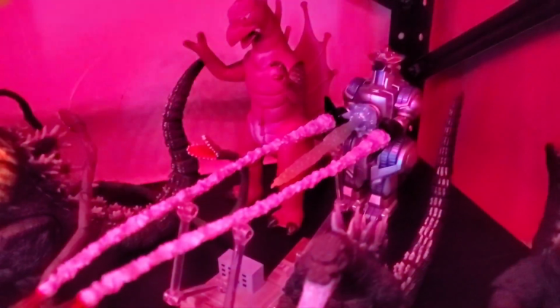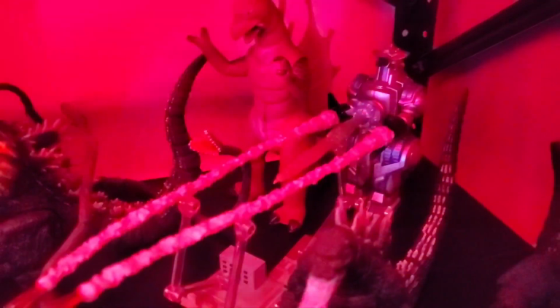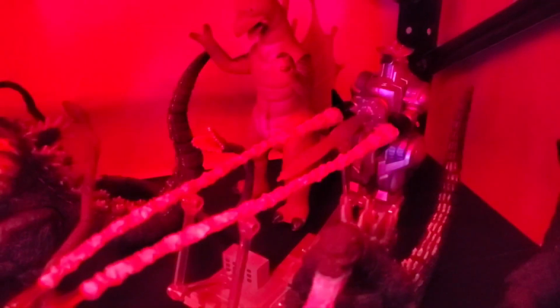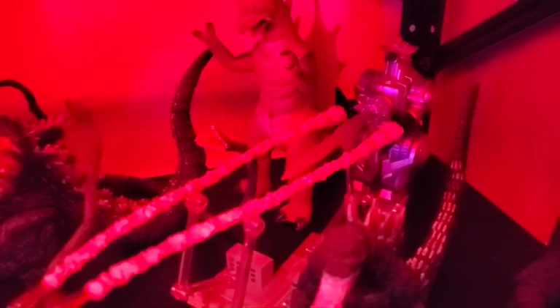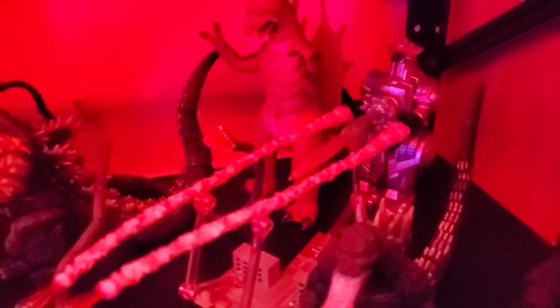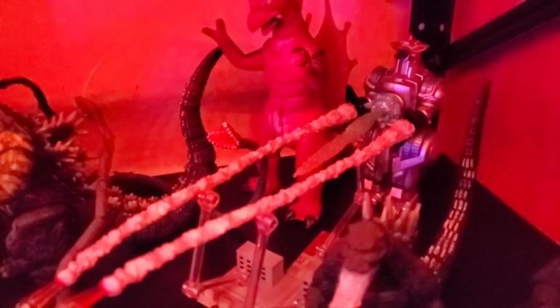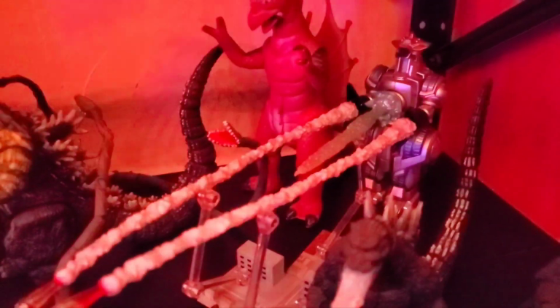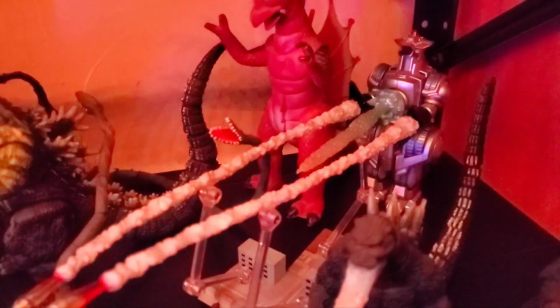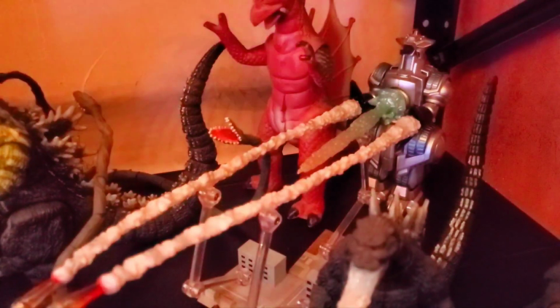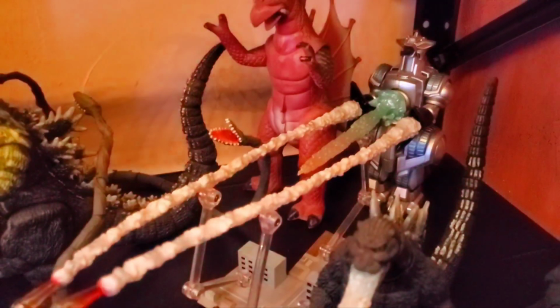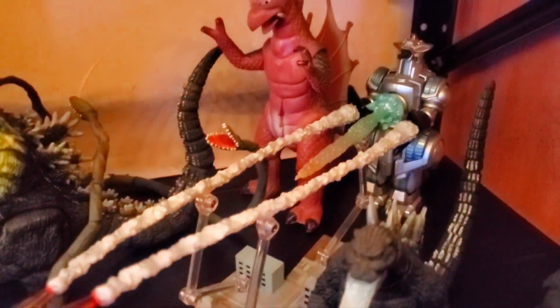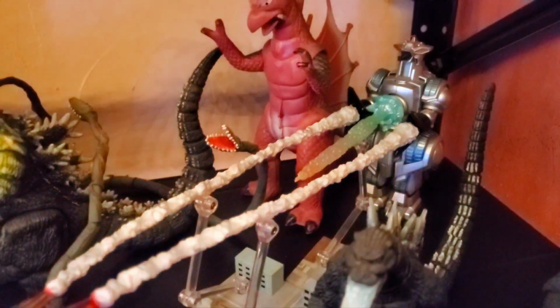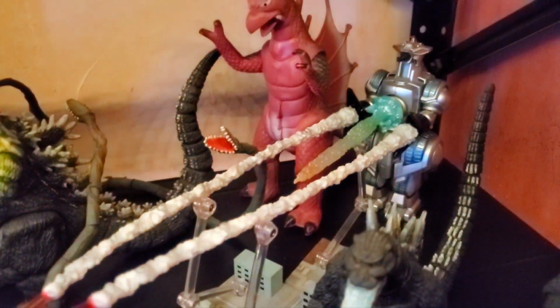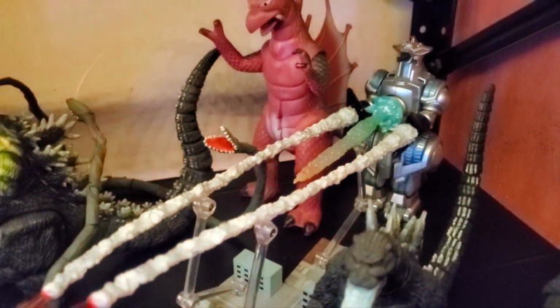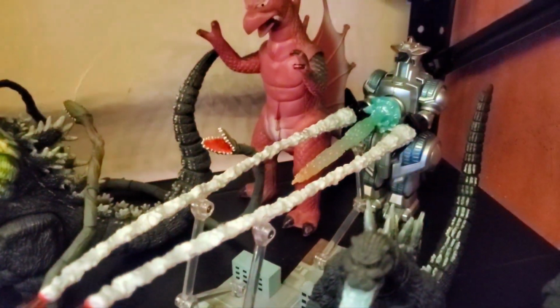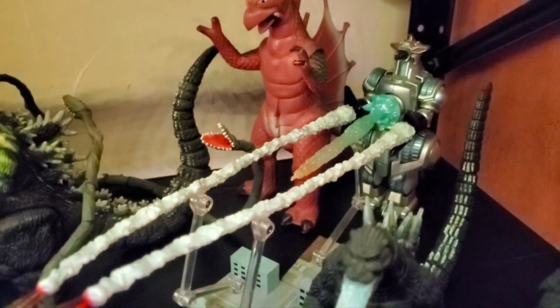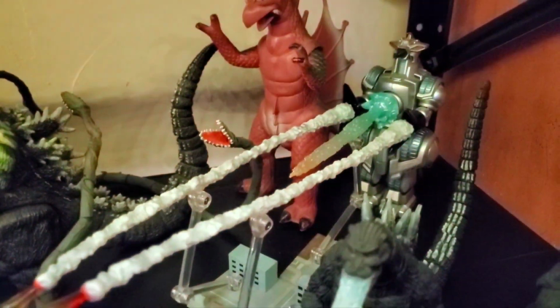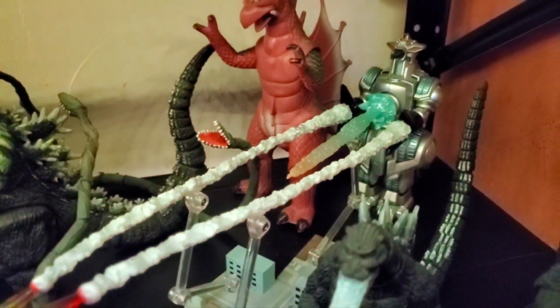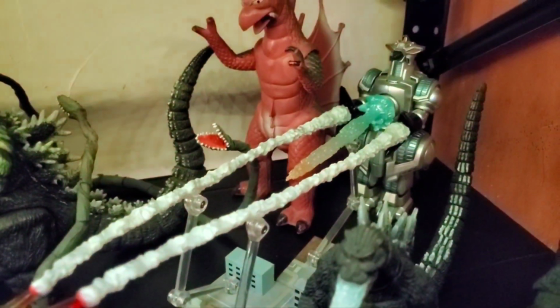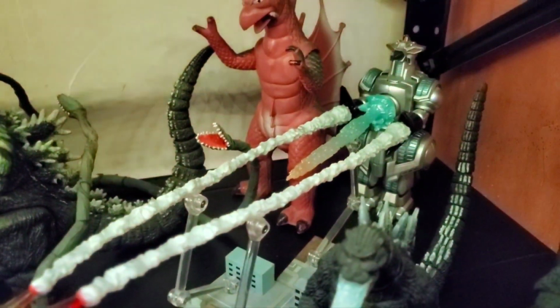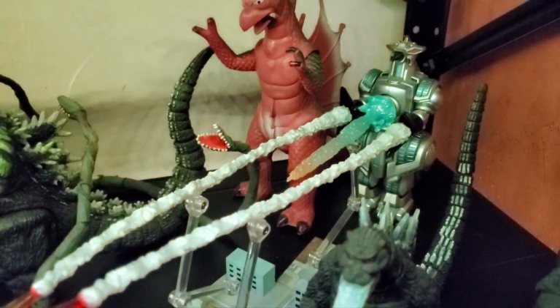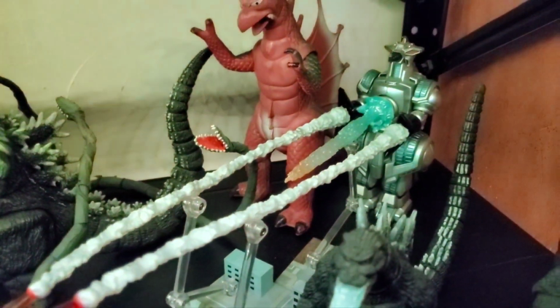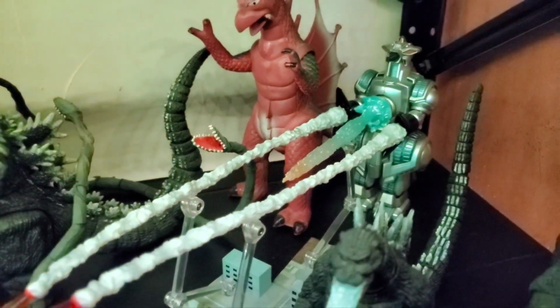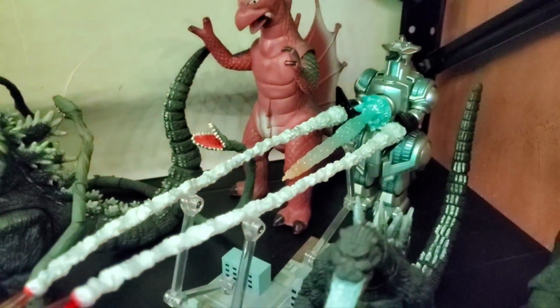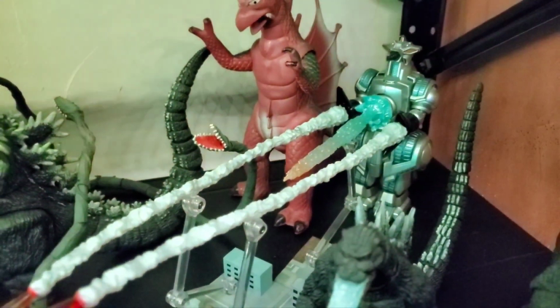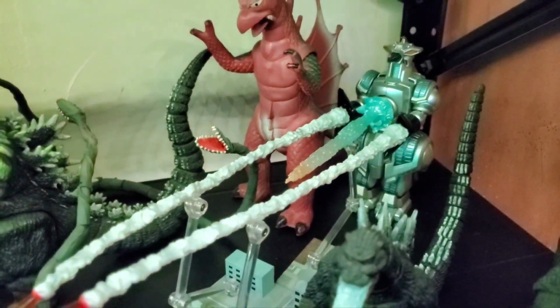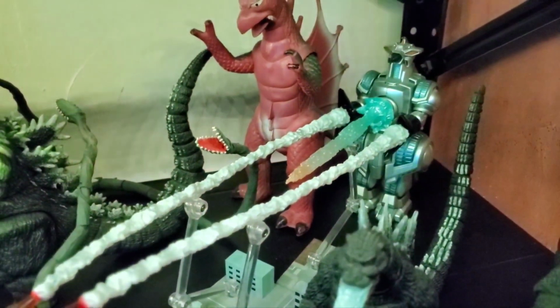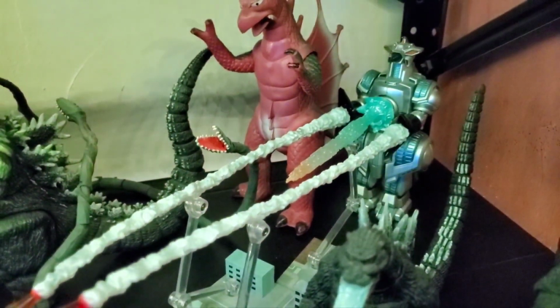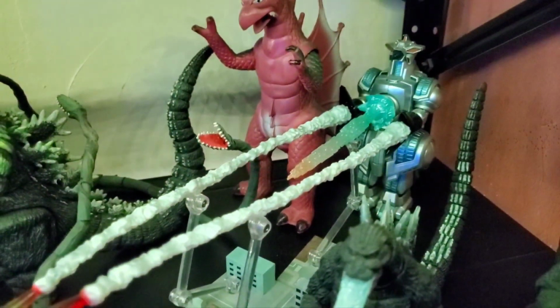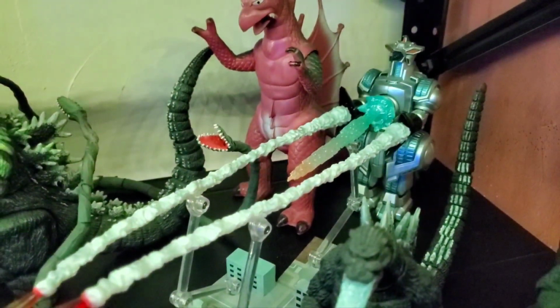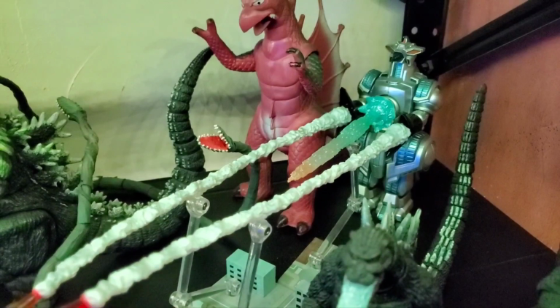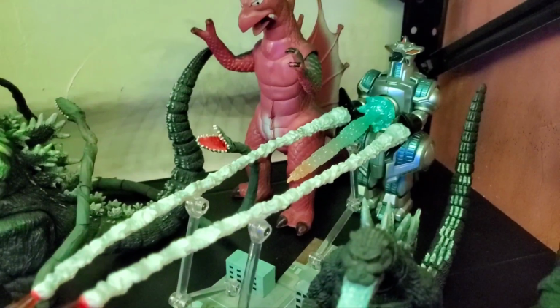That just about does it for this episode of Figure Talk Tuesdays. Hope you guys enjoyed. We're Godzilla Fan Freaks — we'll see you in the next one.